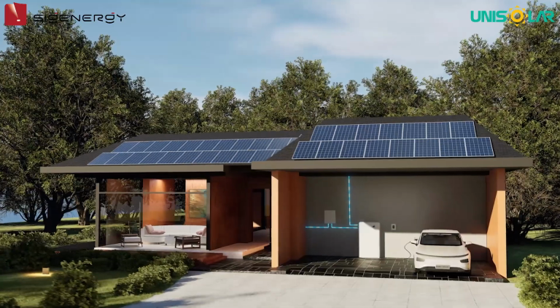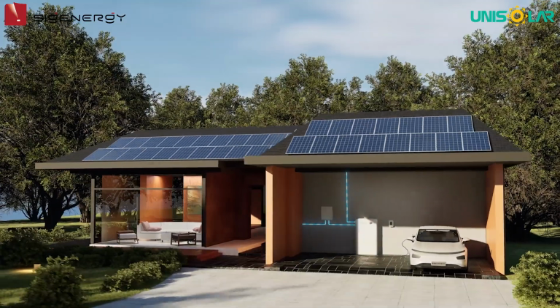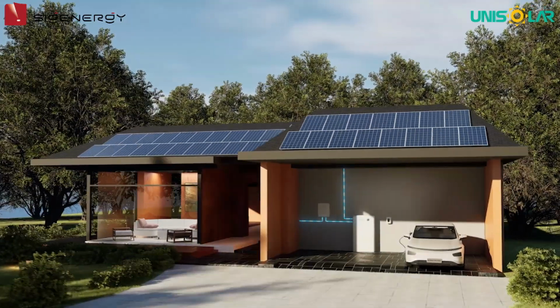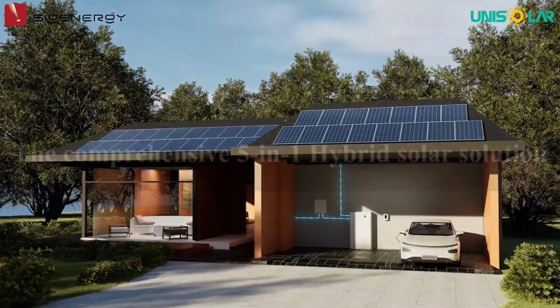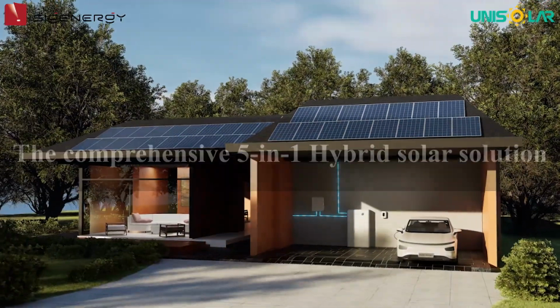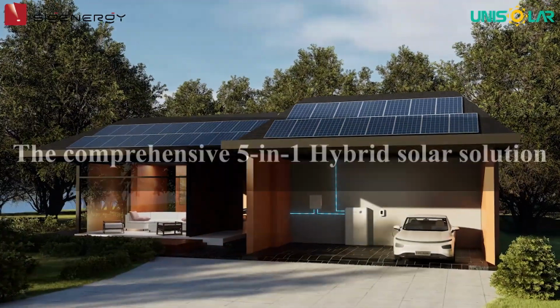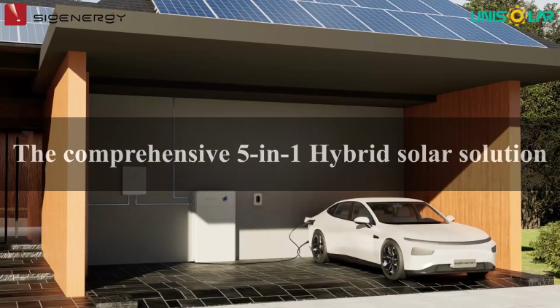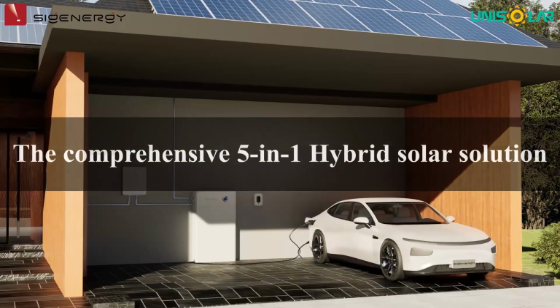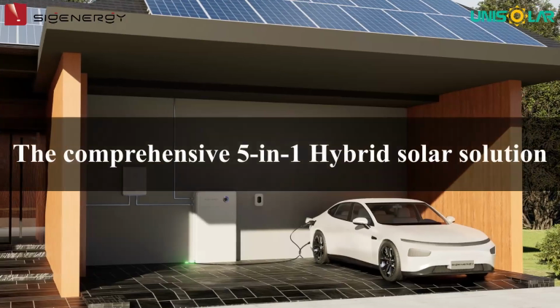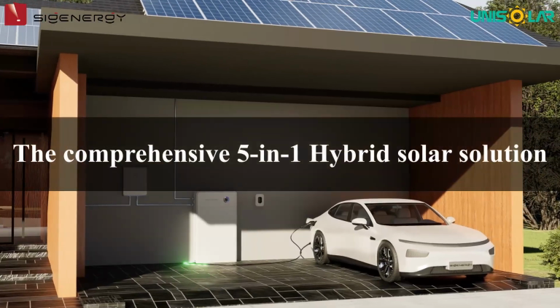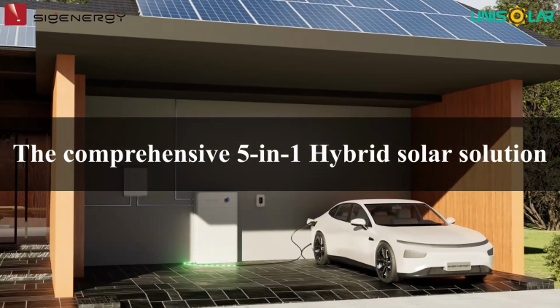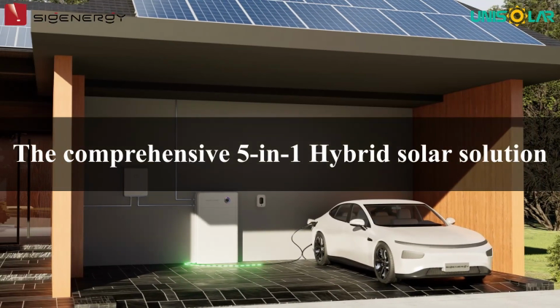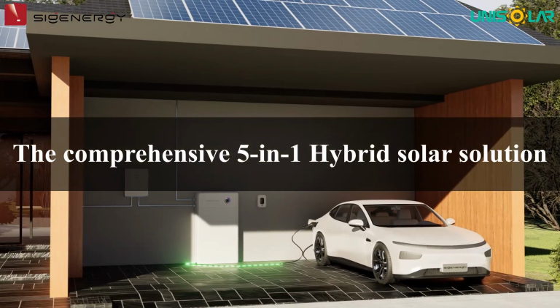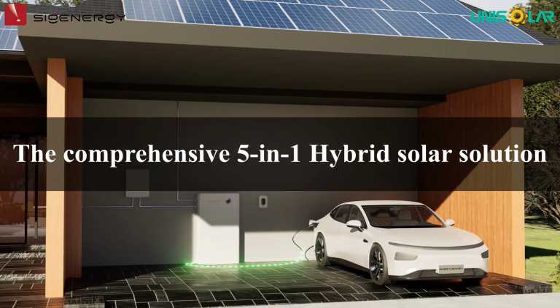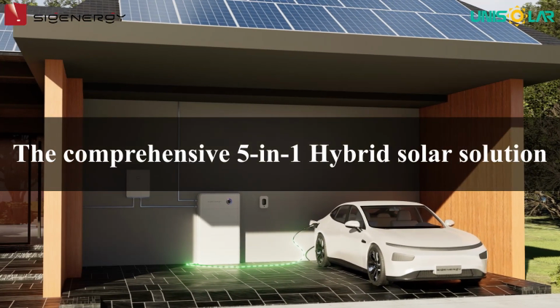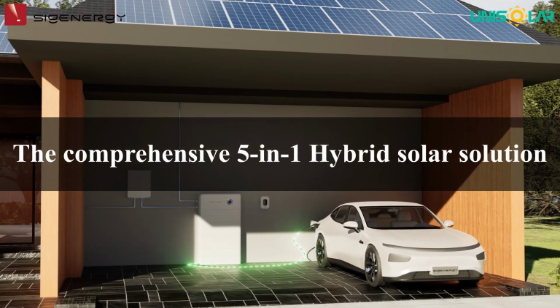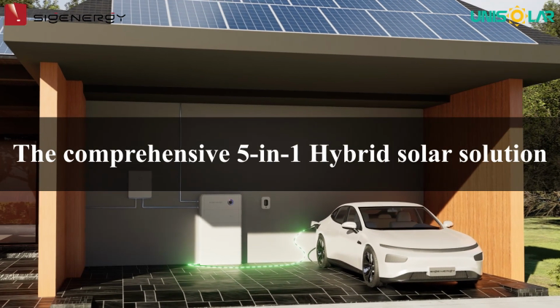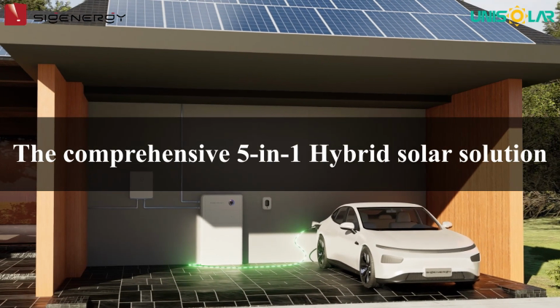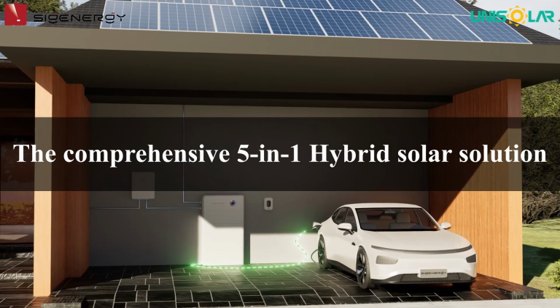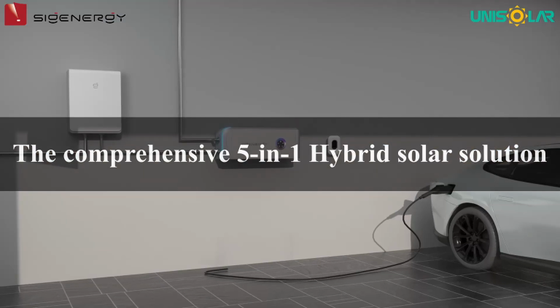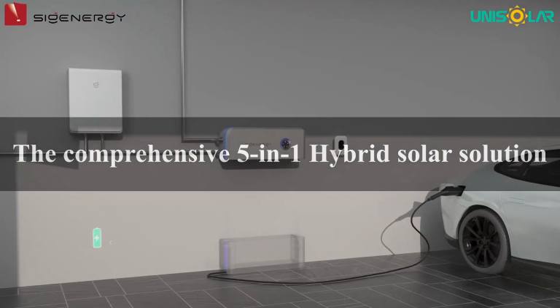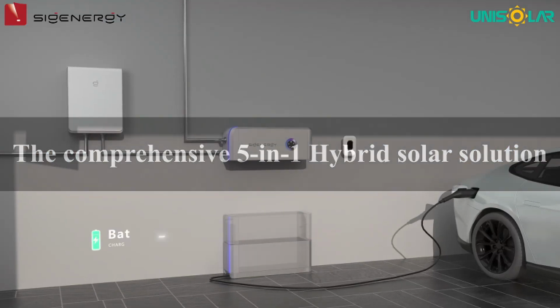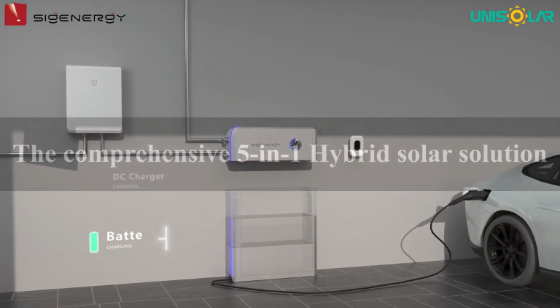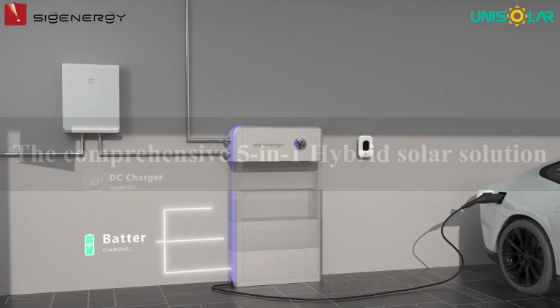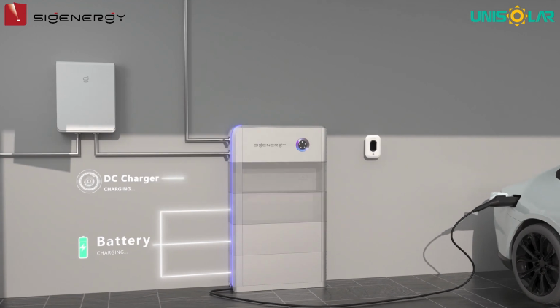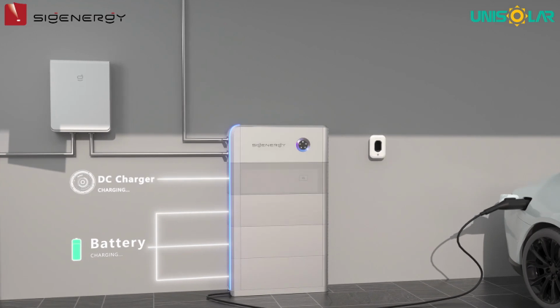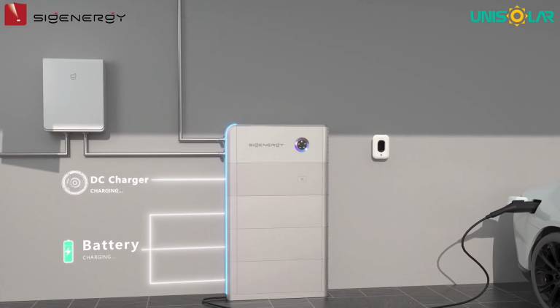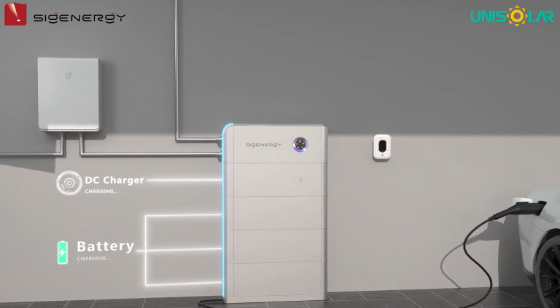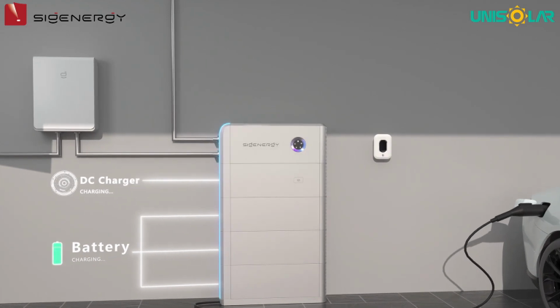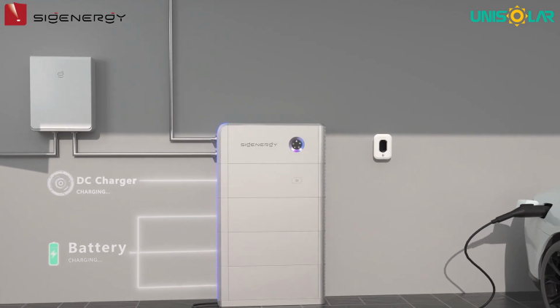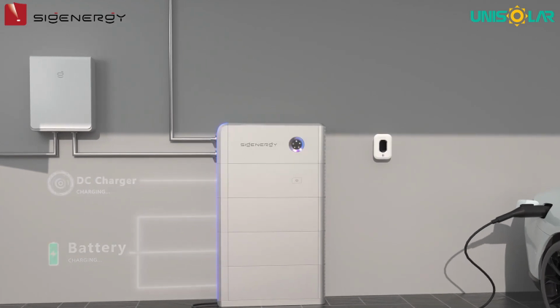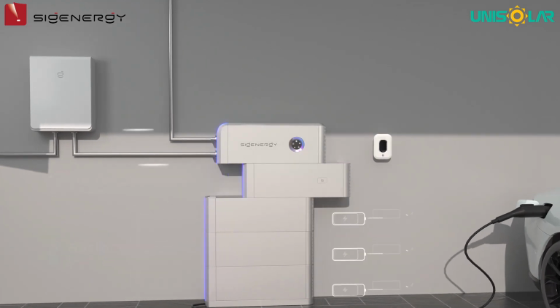Unisolar introduces the comprehensive 5-in-1 hybrid solar solution for households, businesses, and factories from SIGENERGY.